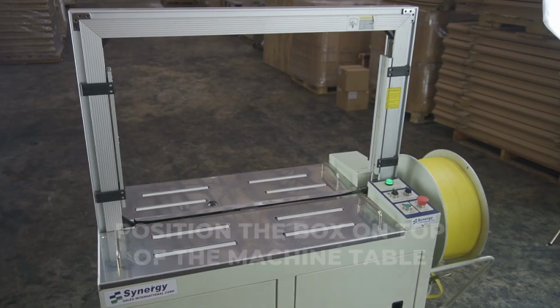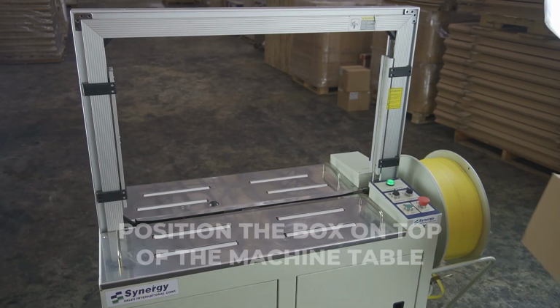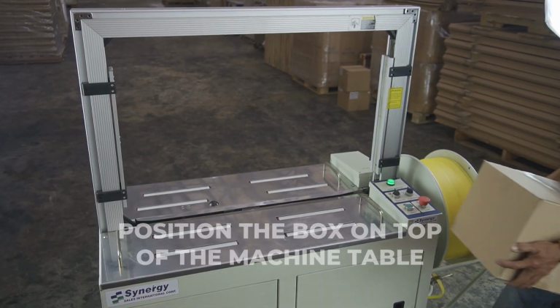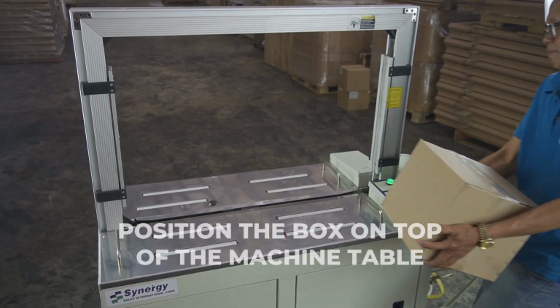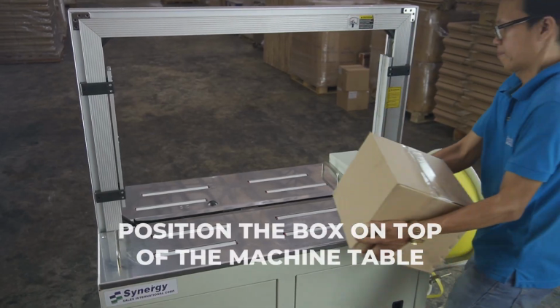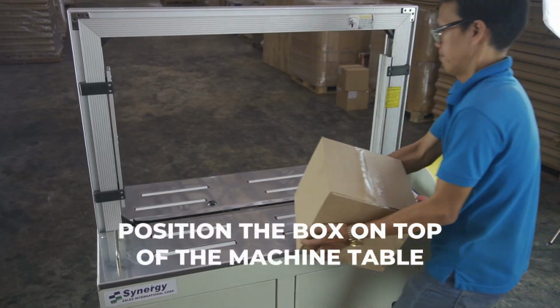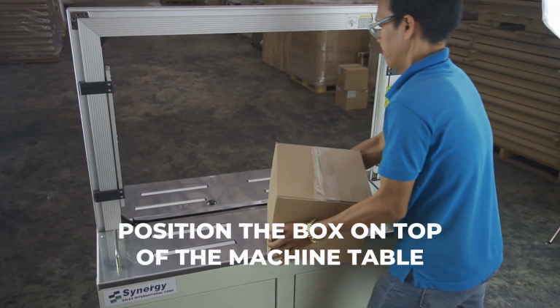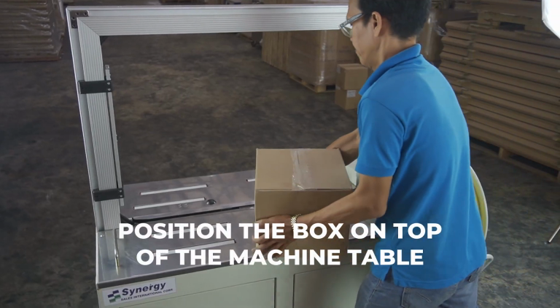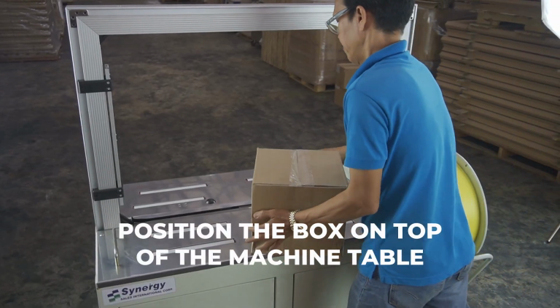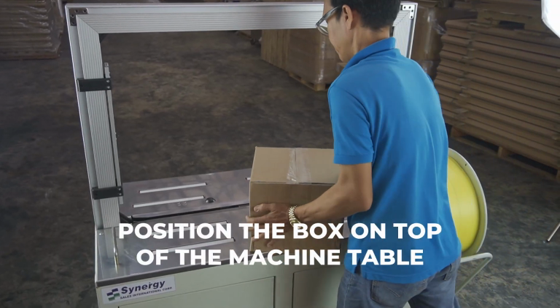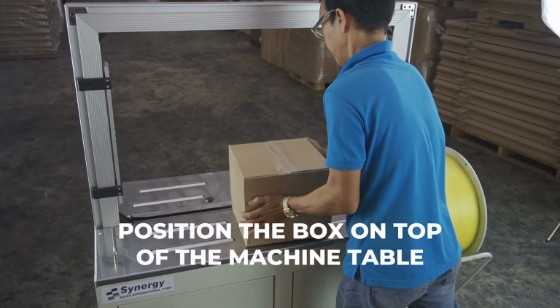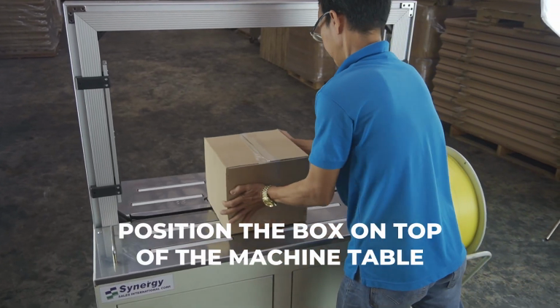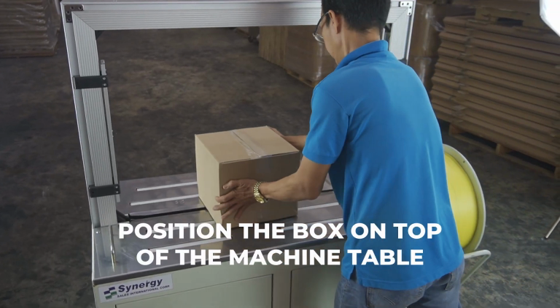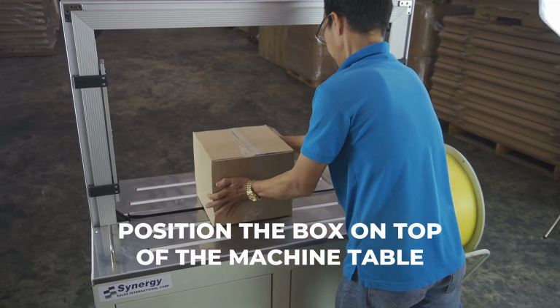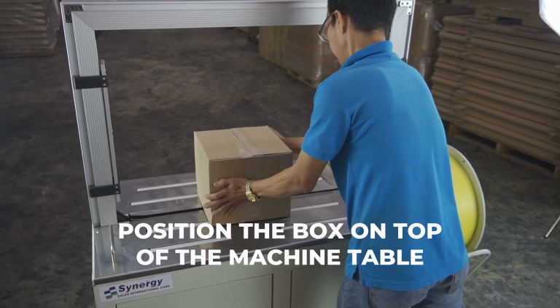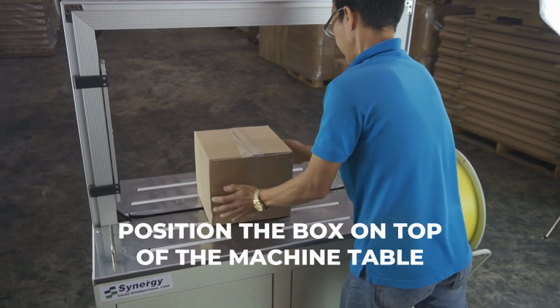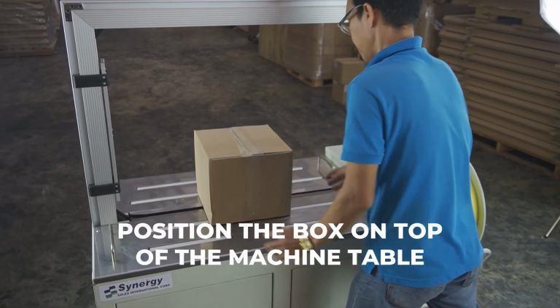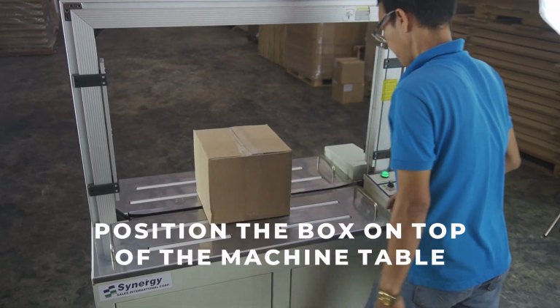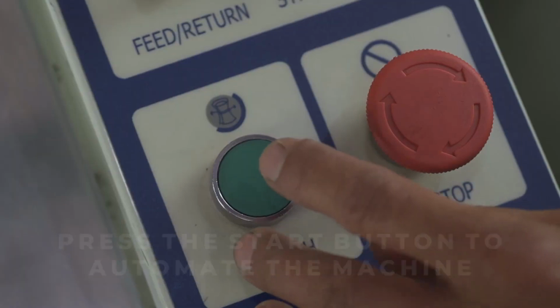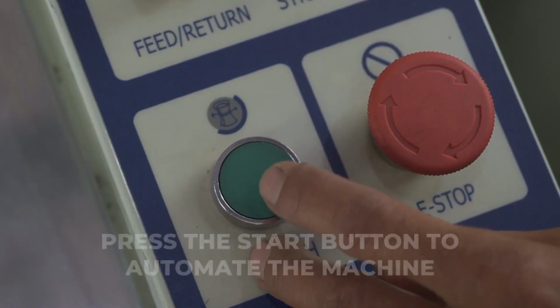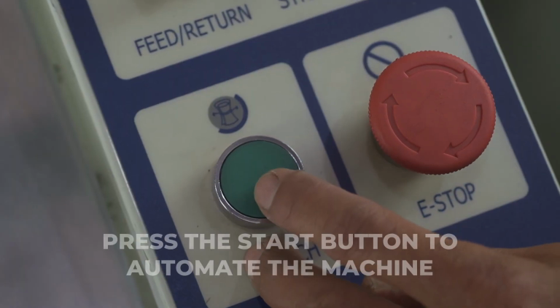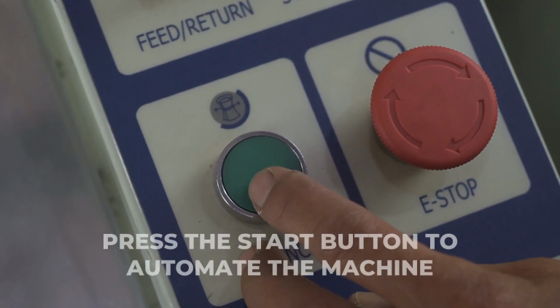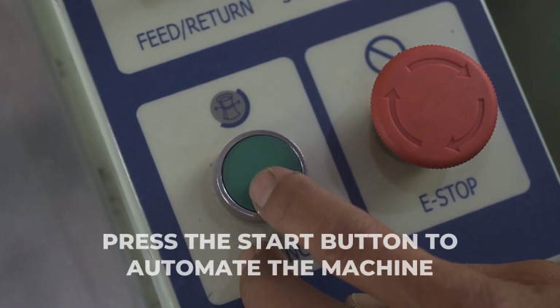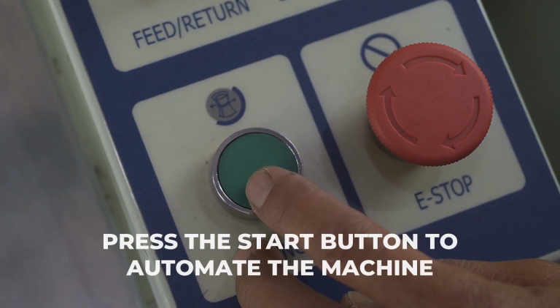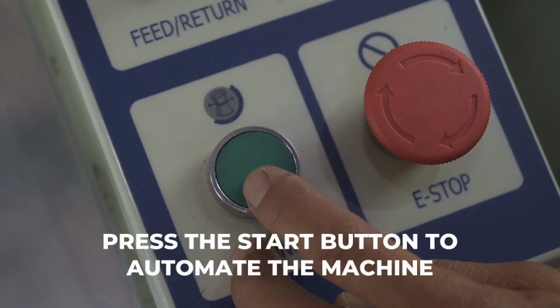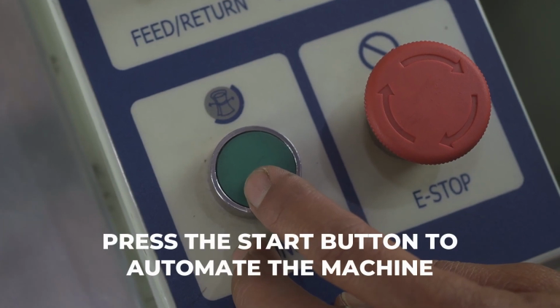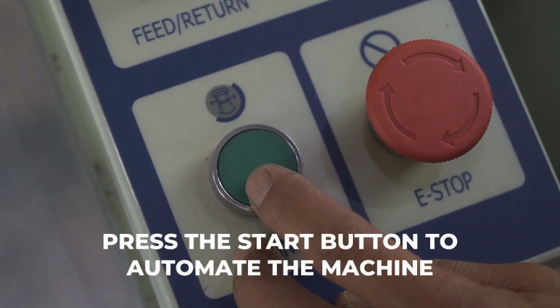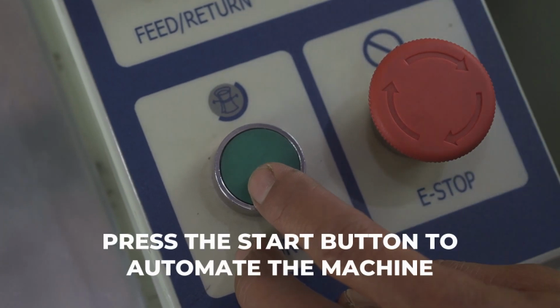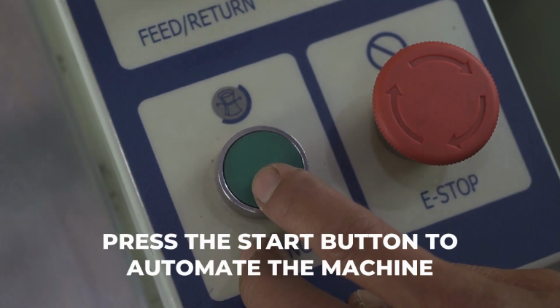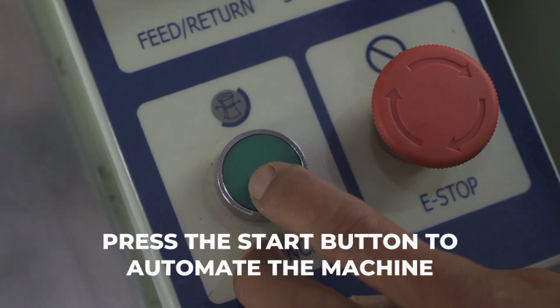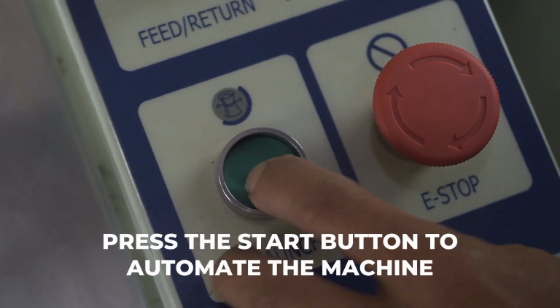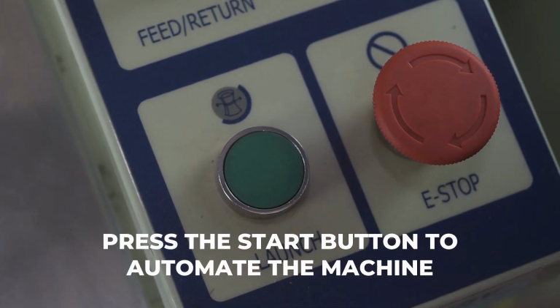Position the box on top of the machine table. Press the start button to automate the machine.